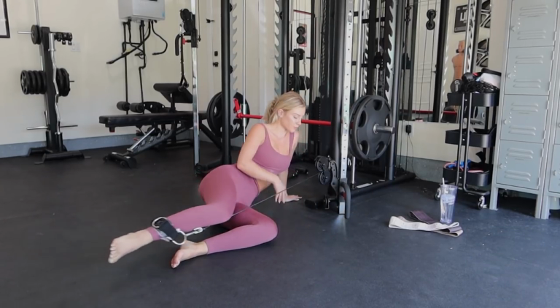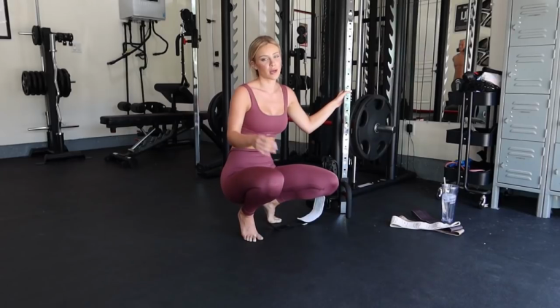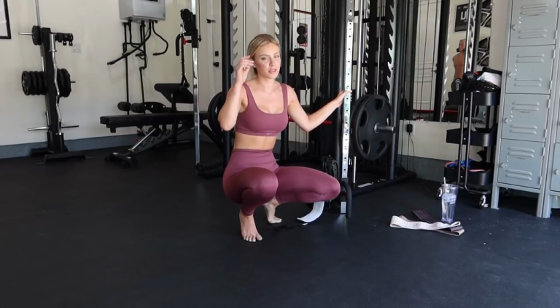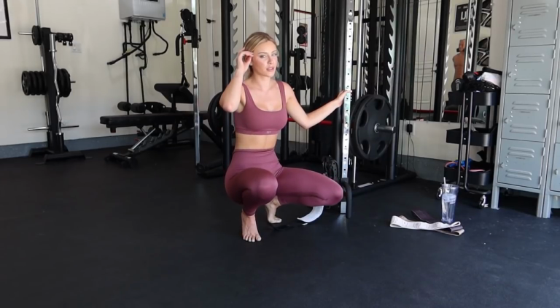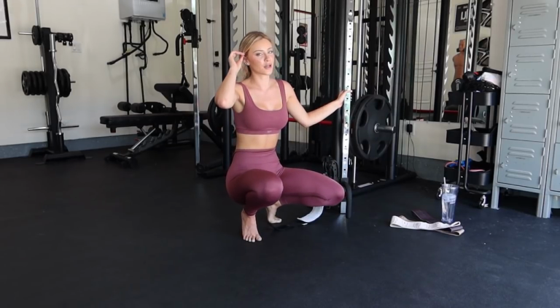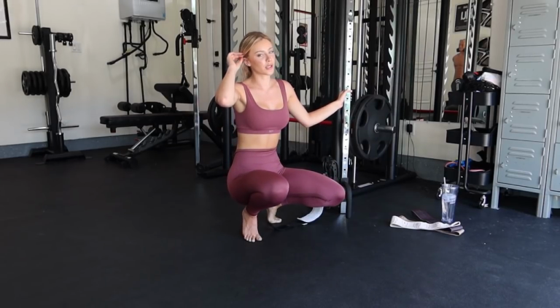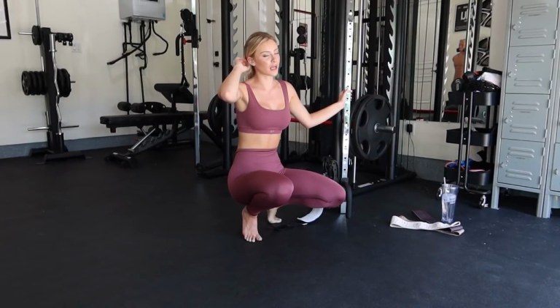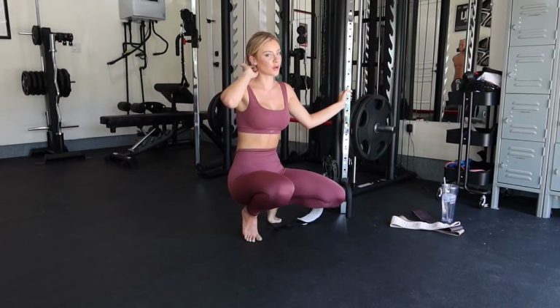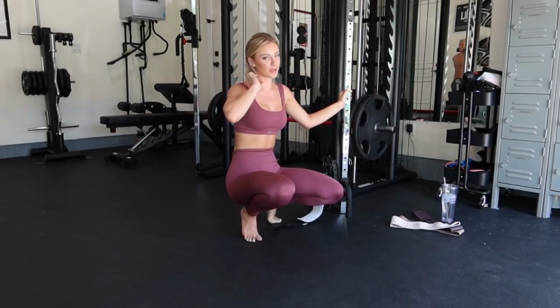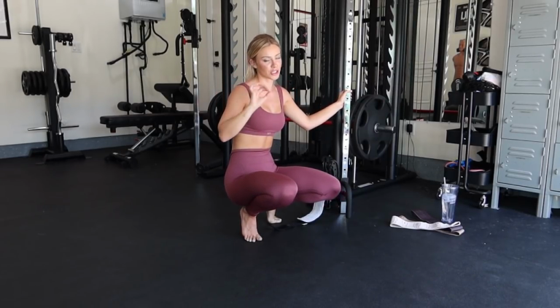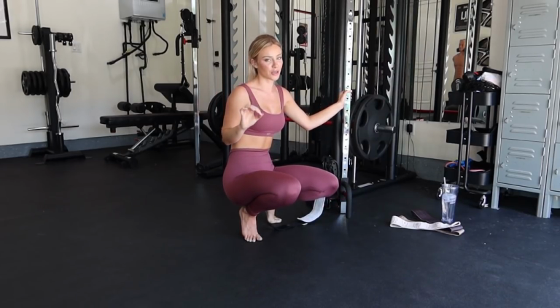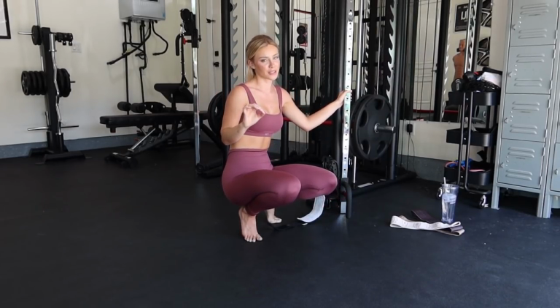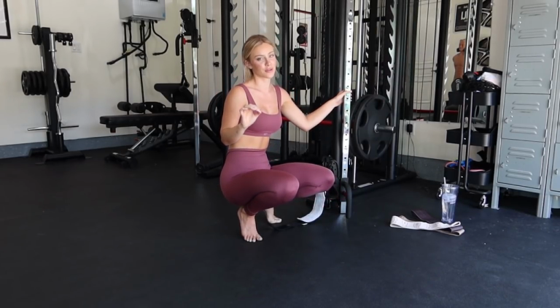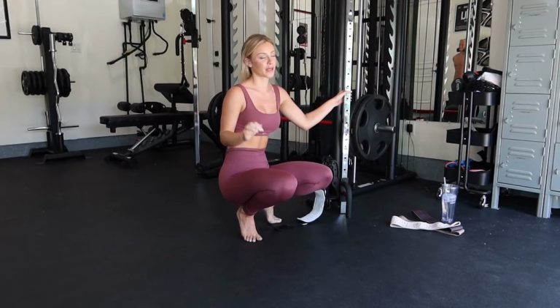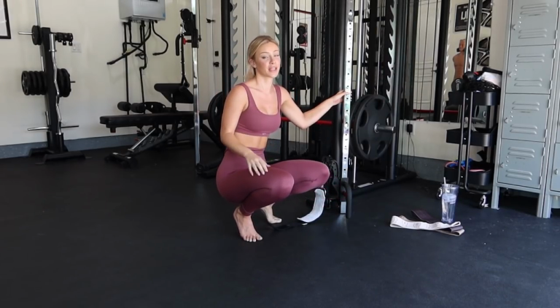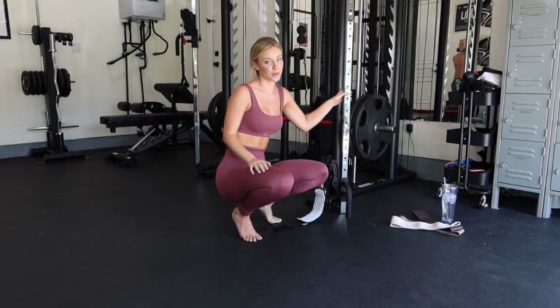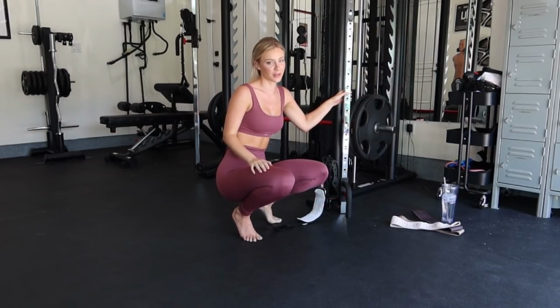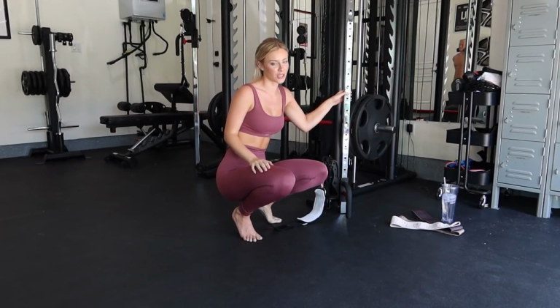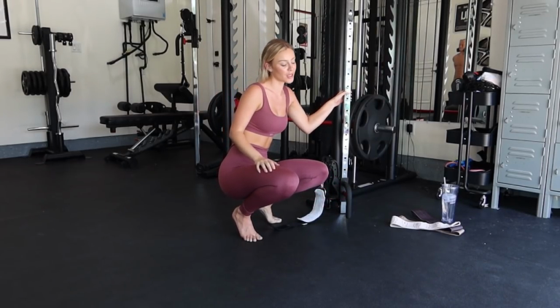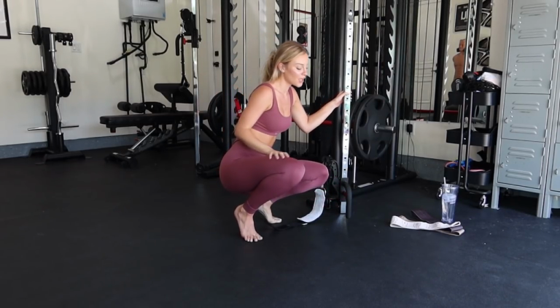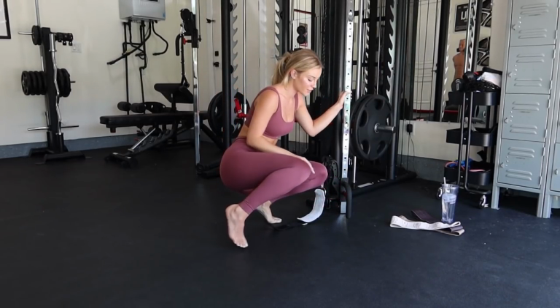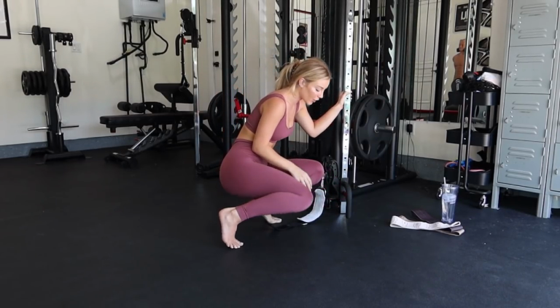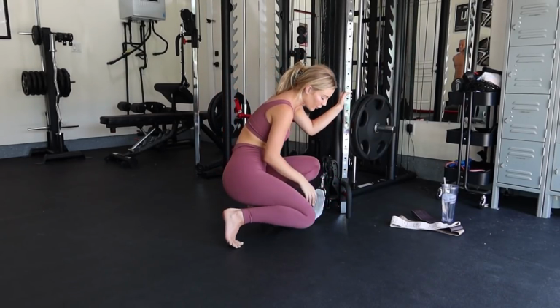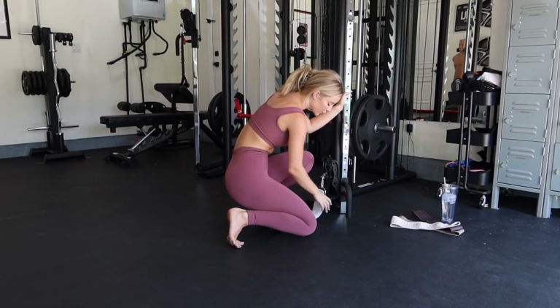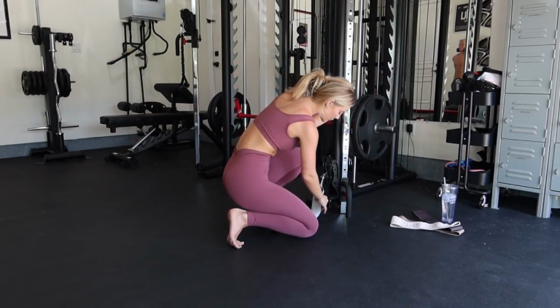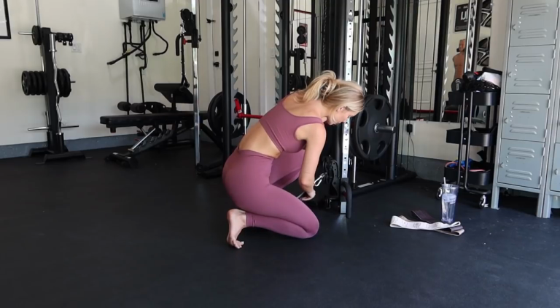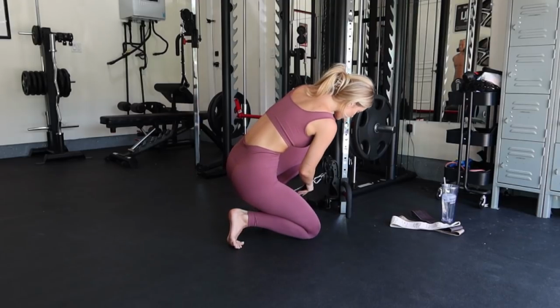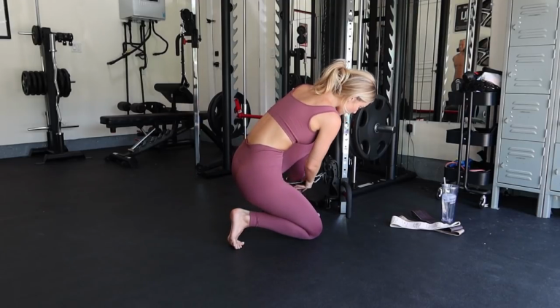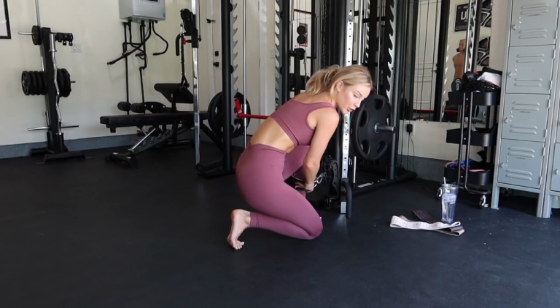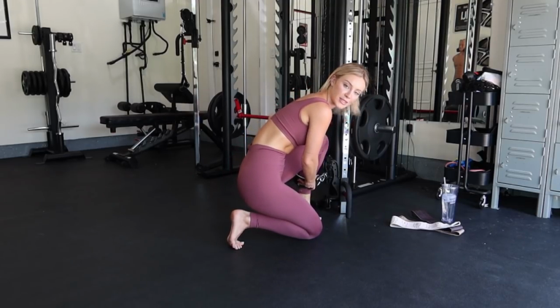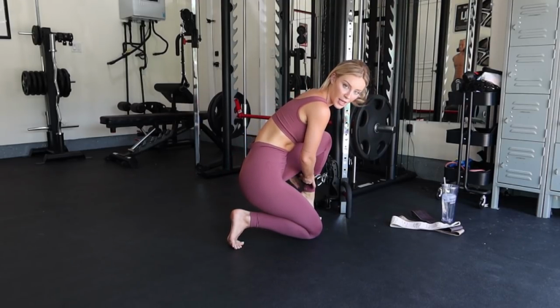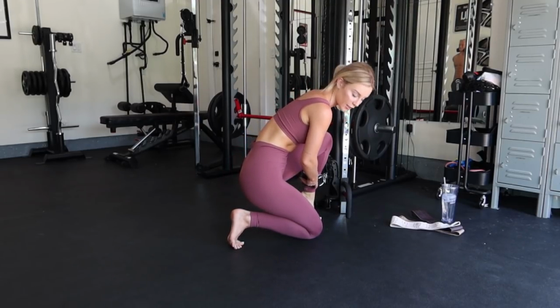As you guys know, when you work one butt cheek you always have to work the other butt cheek, so we're doing the other side.